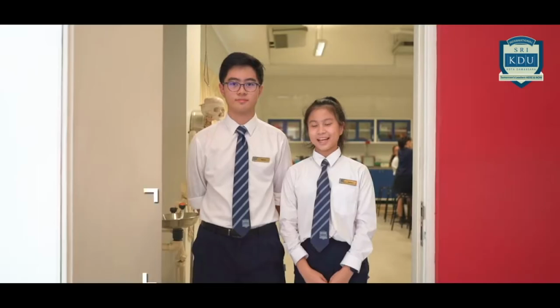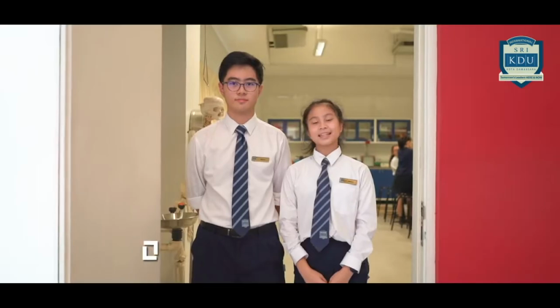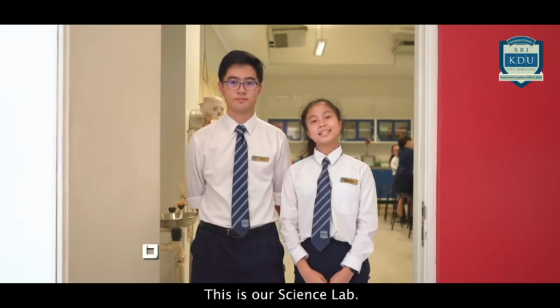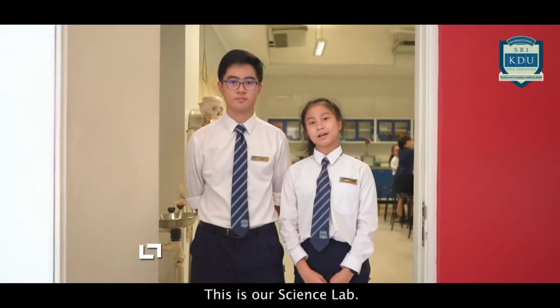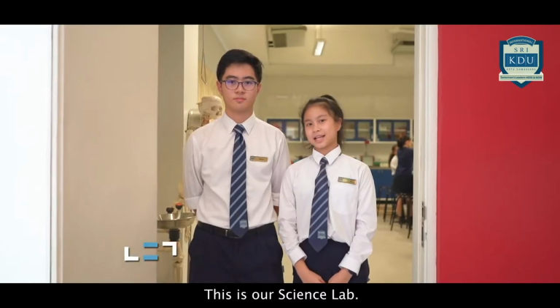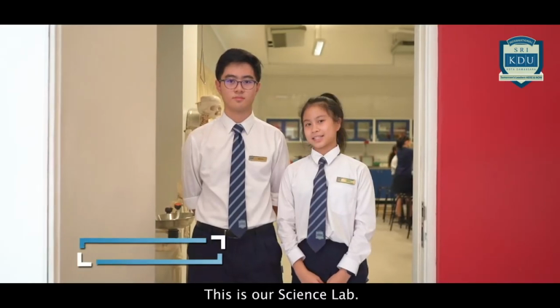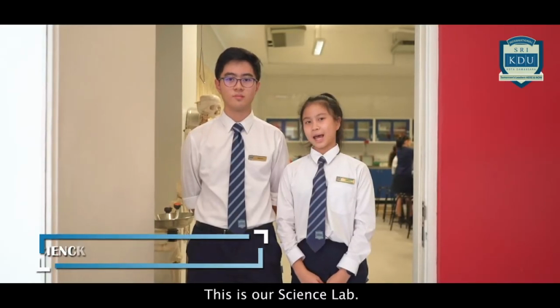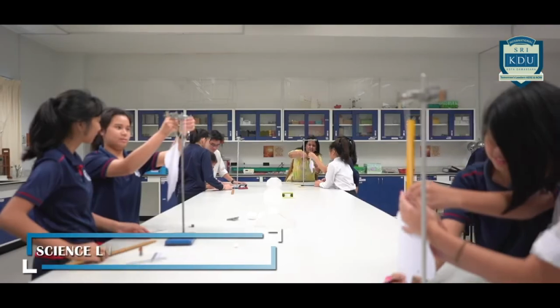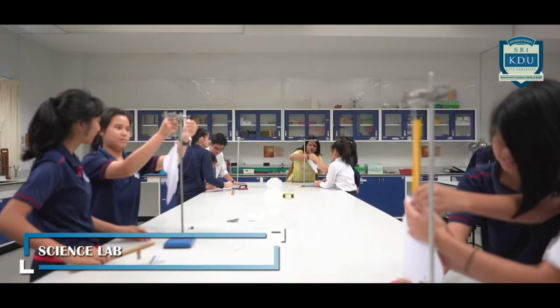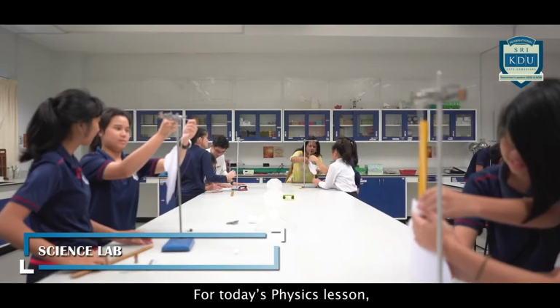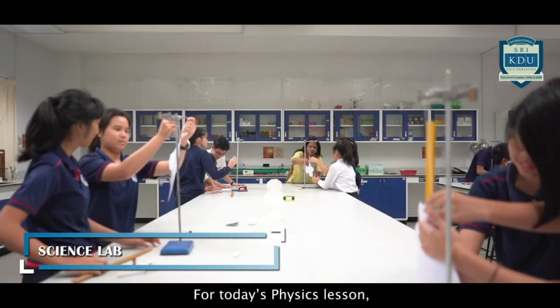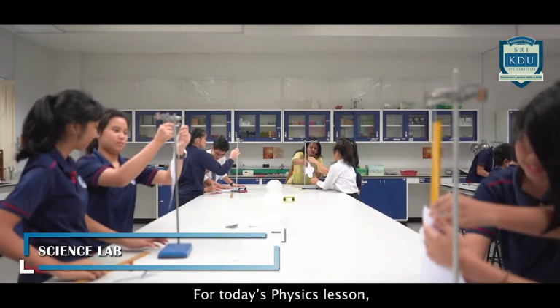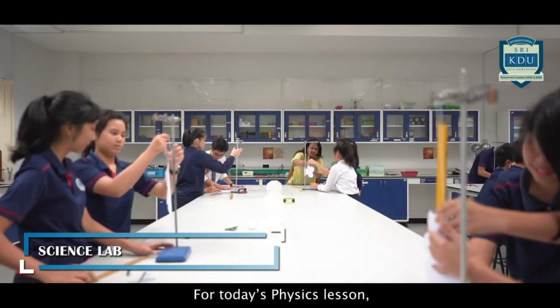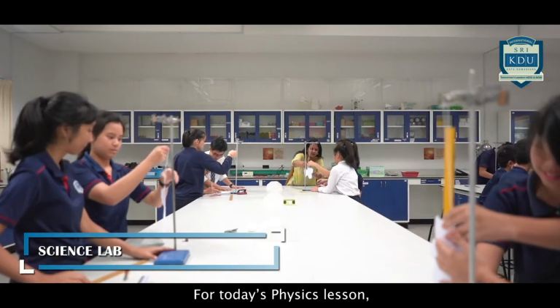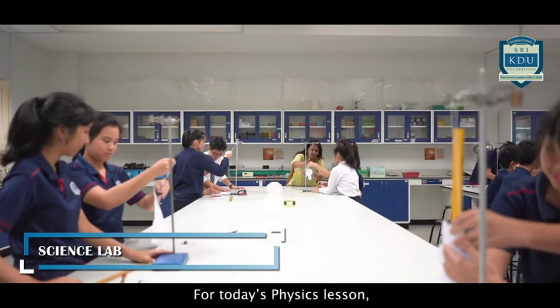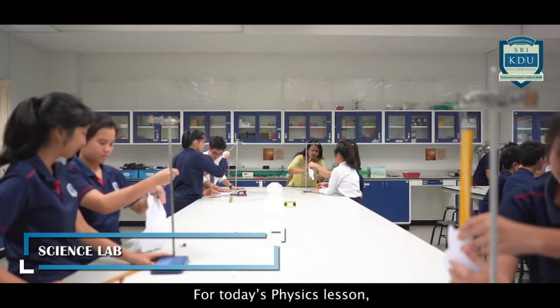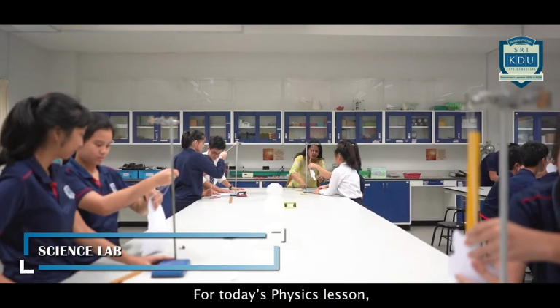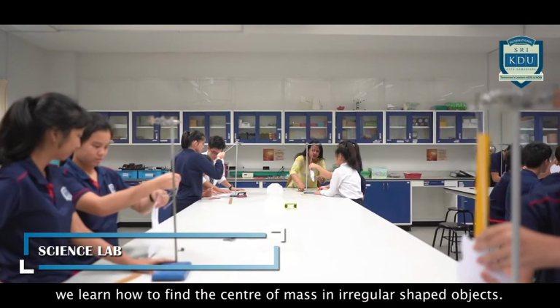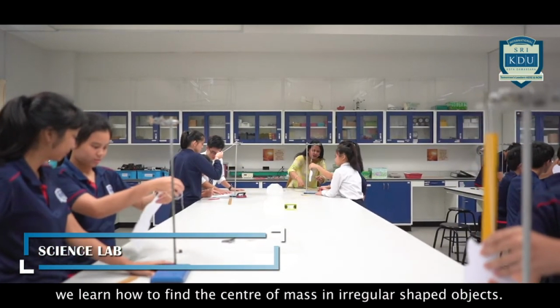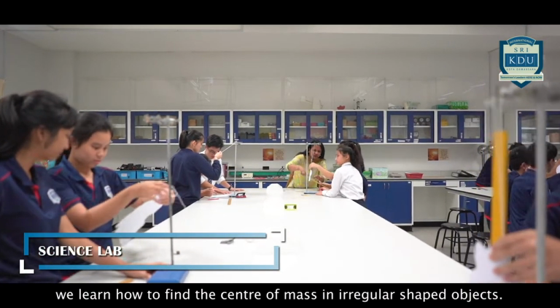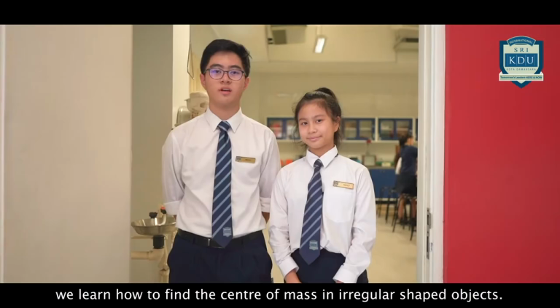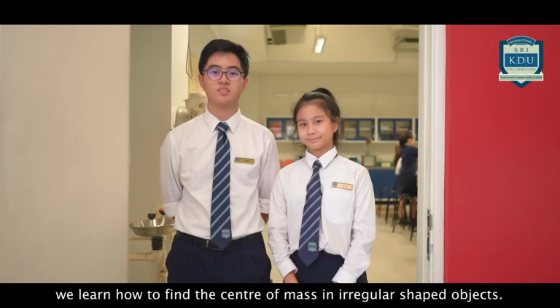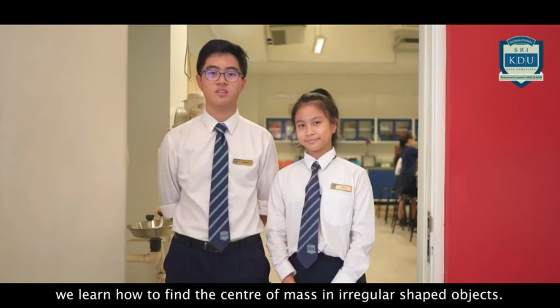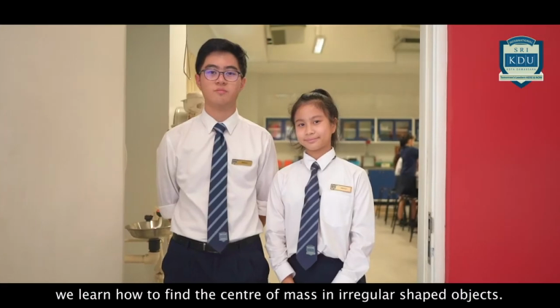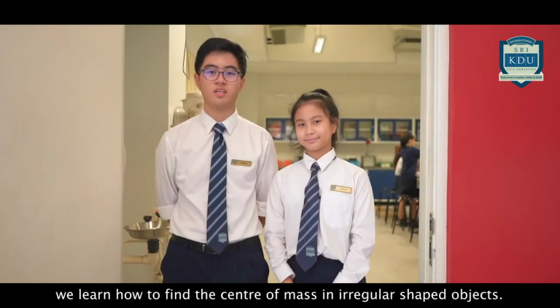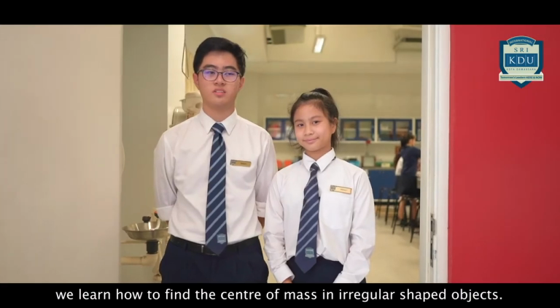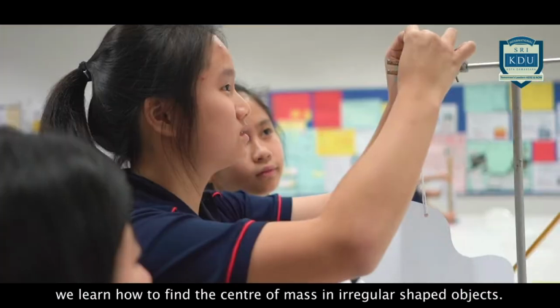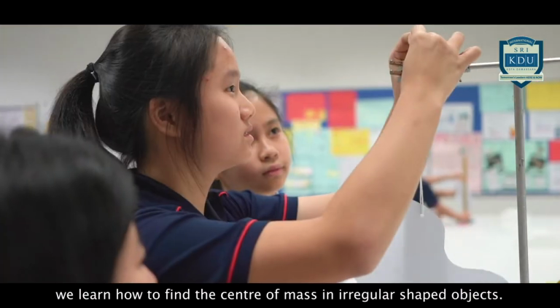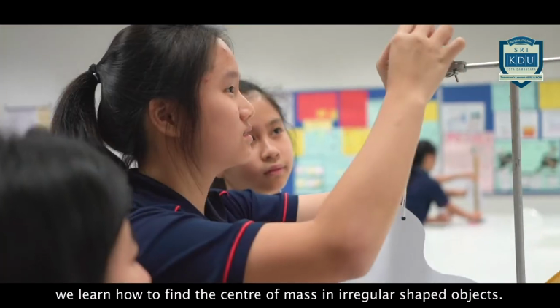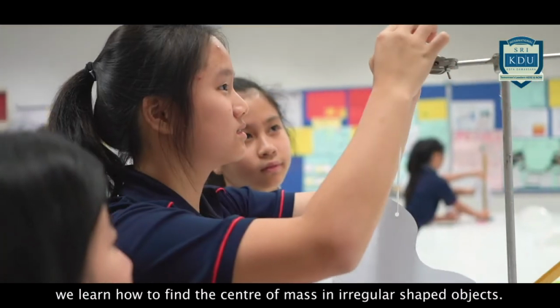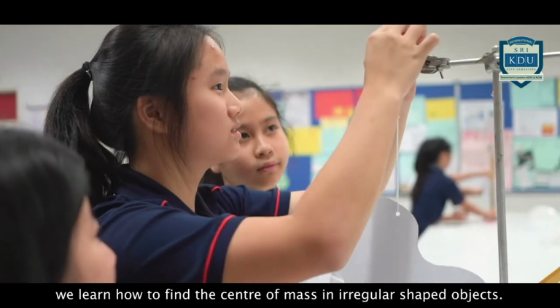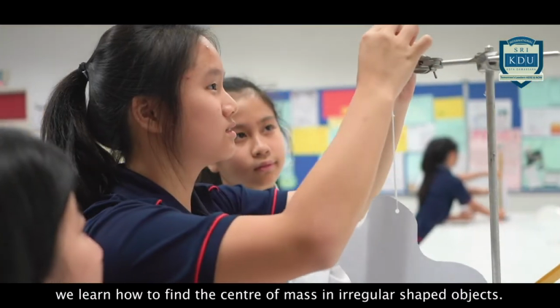This is our science lab. For today's physics lesson, we're learning how to find the center of mass of irregular shaped objects.